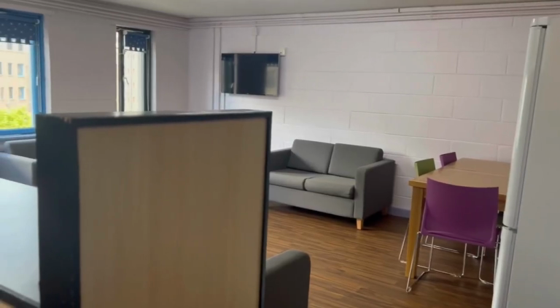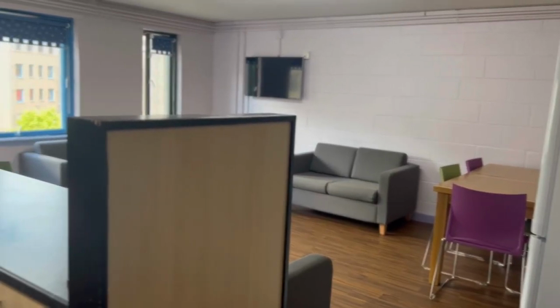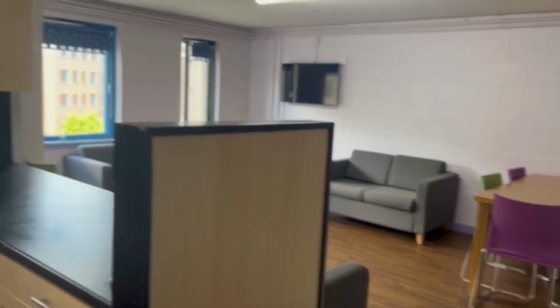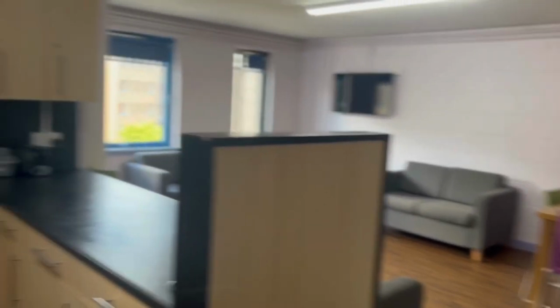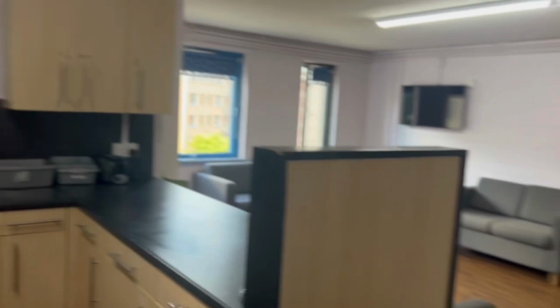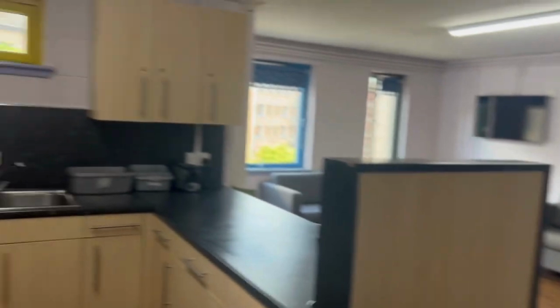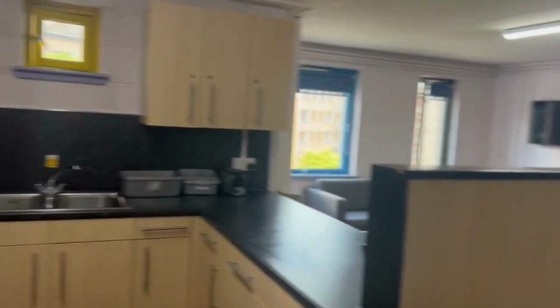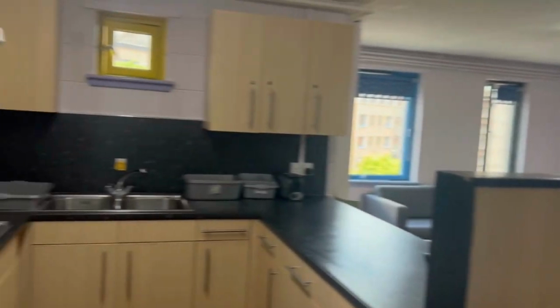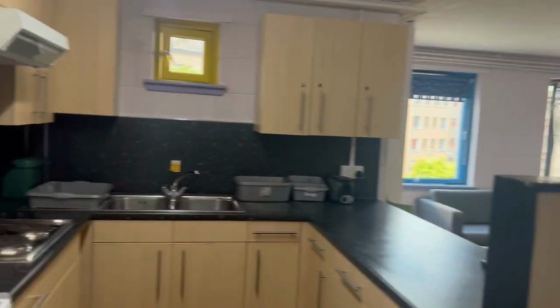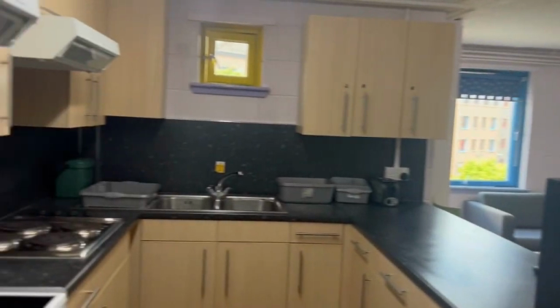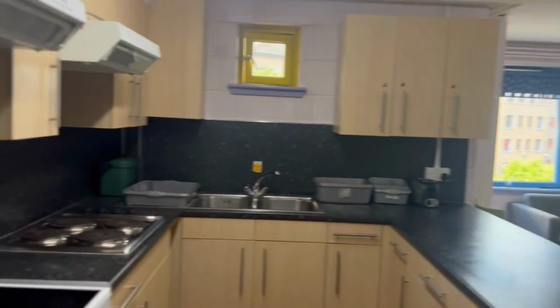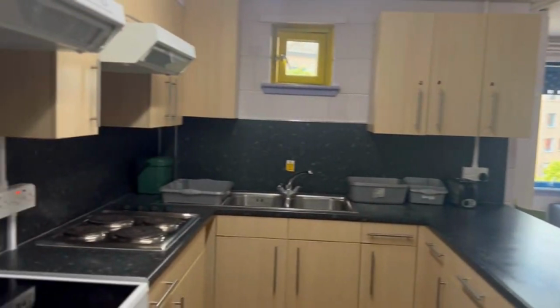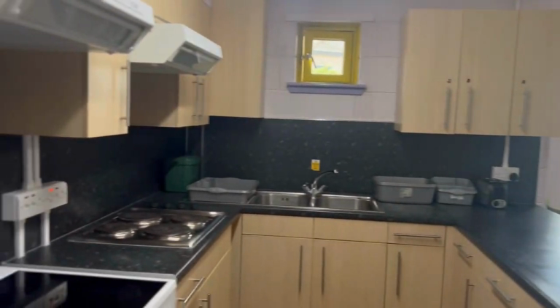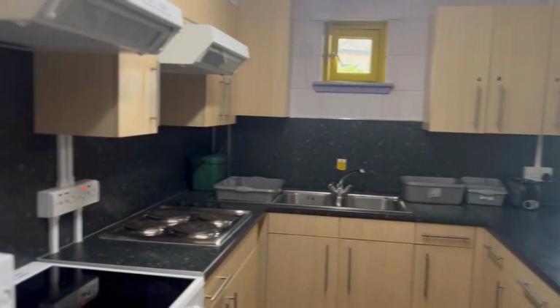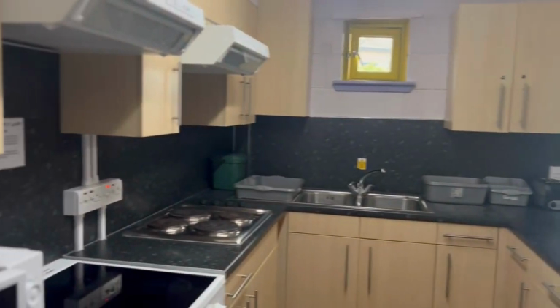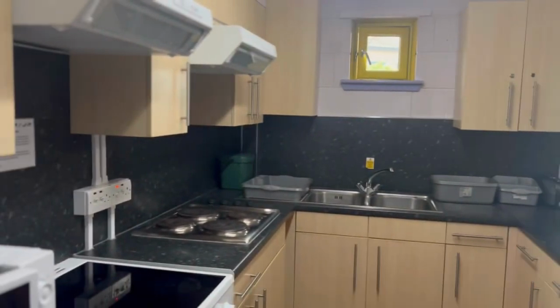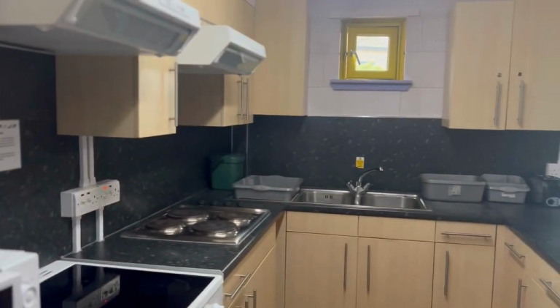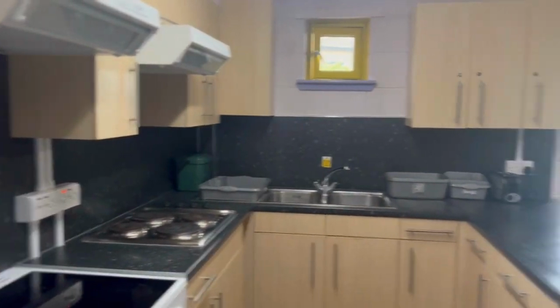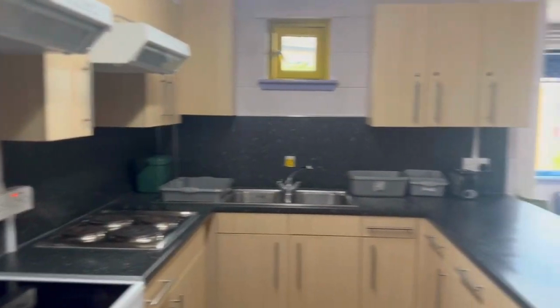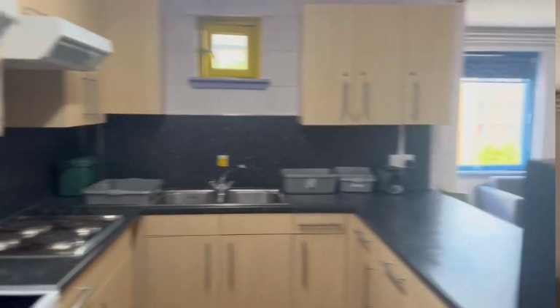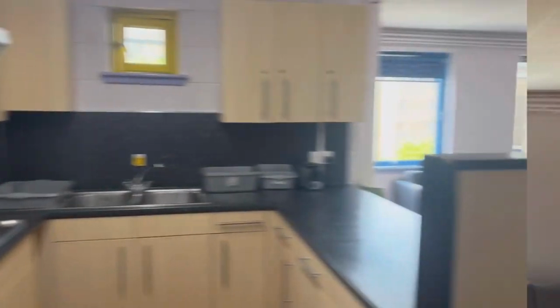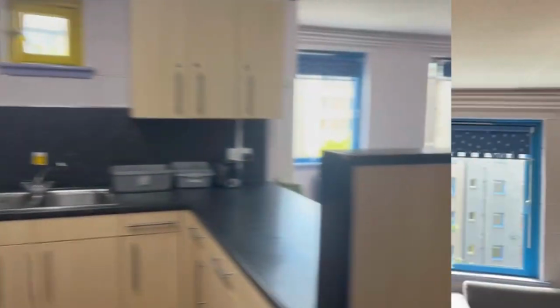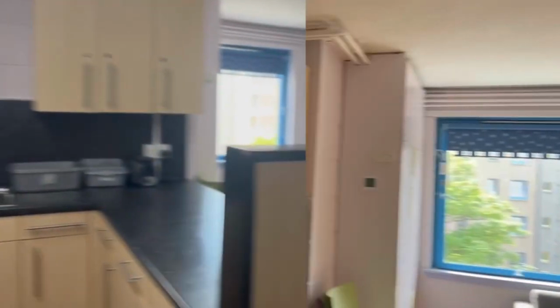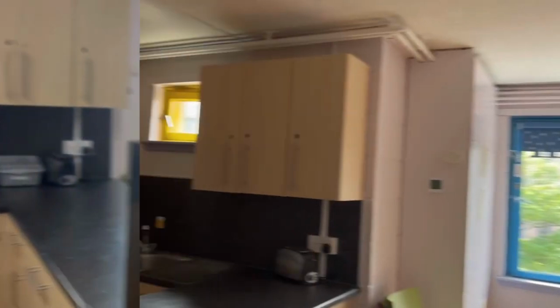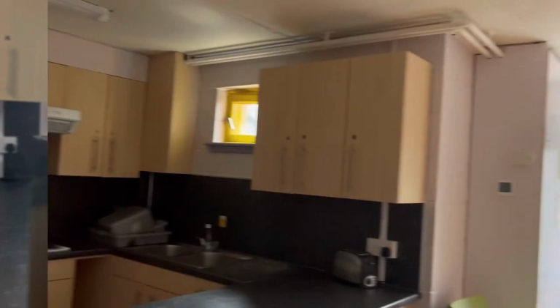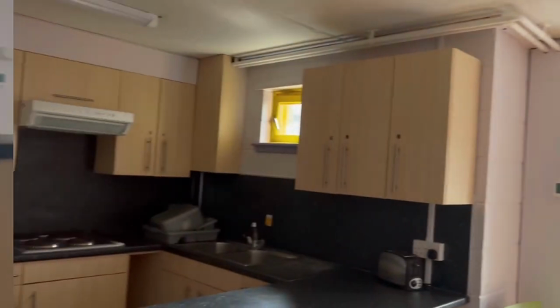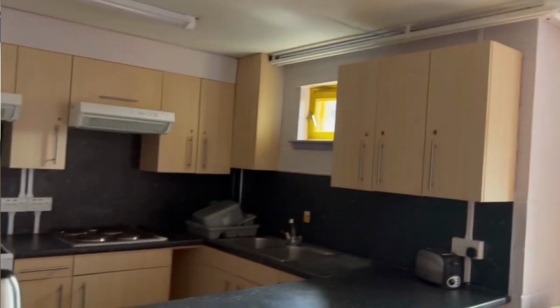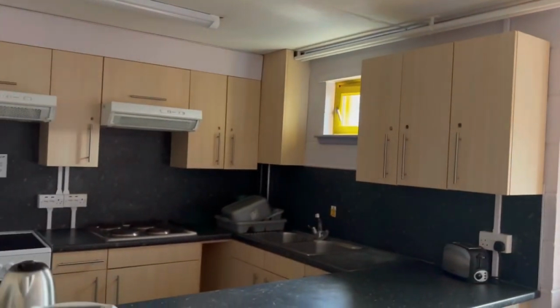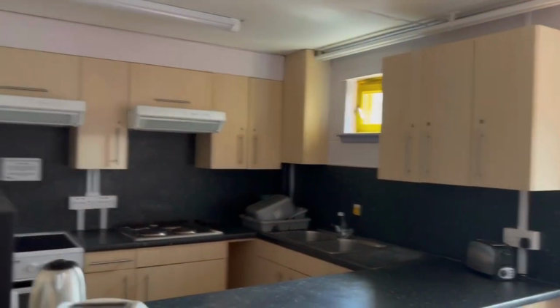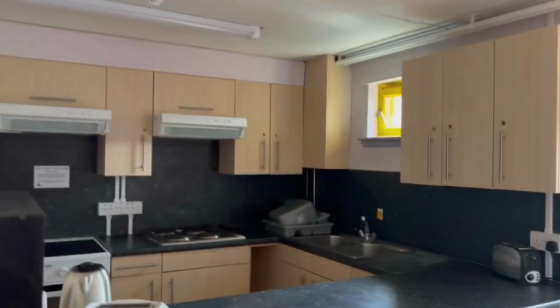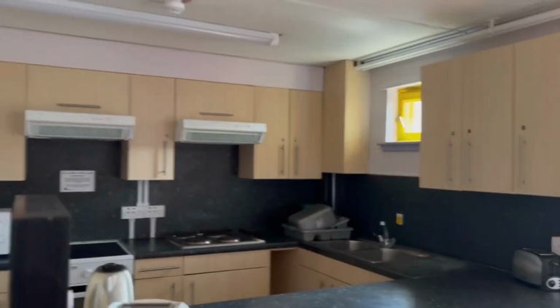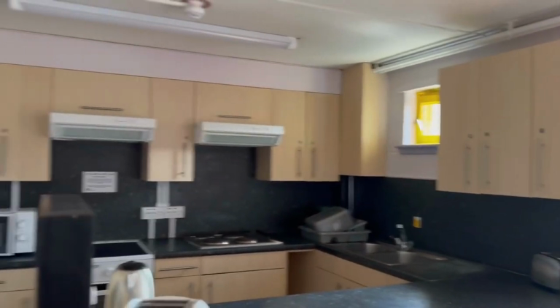And the kitchen and lounge — oh my god, I was very impressed.